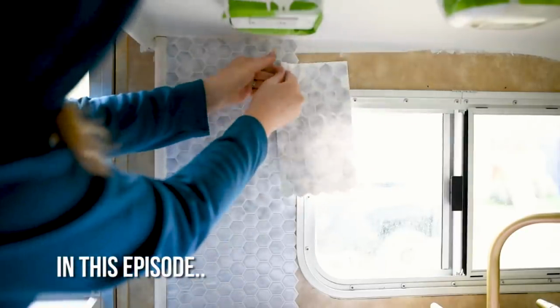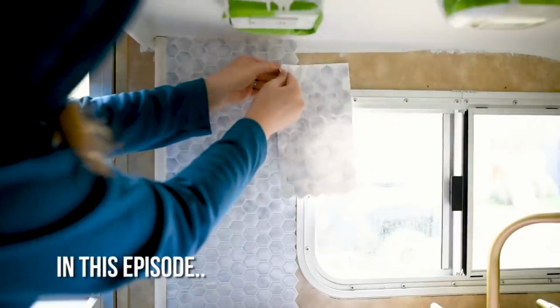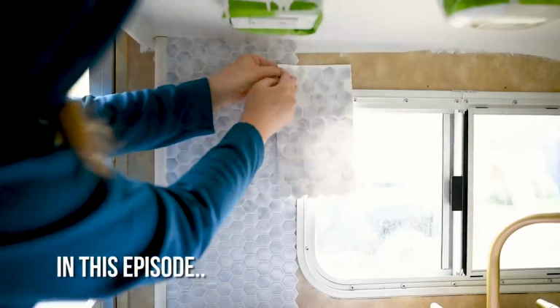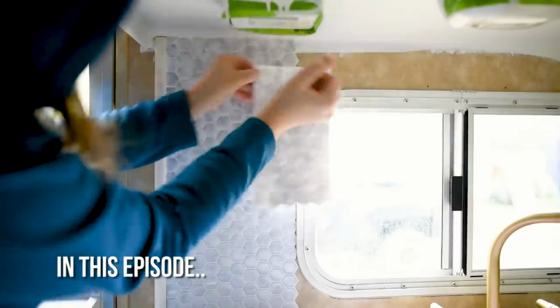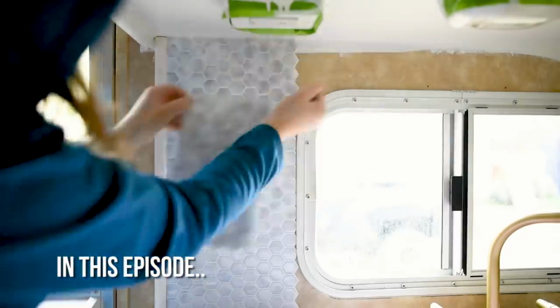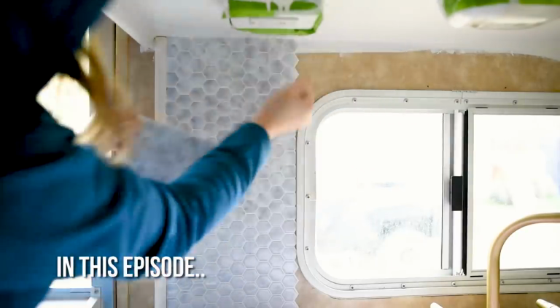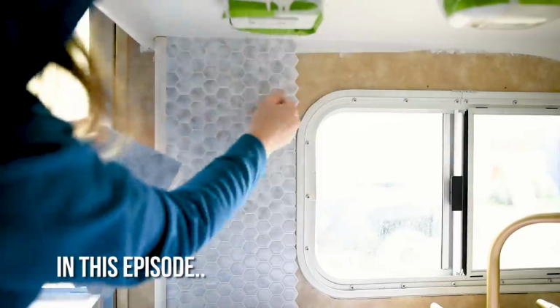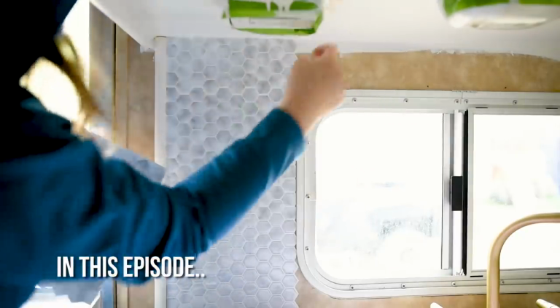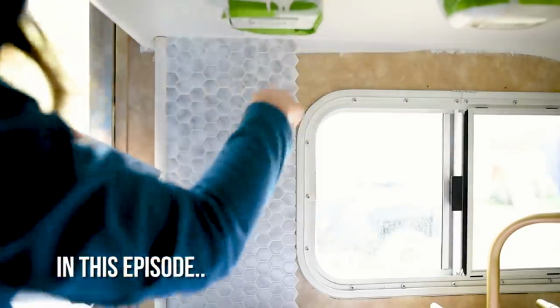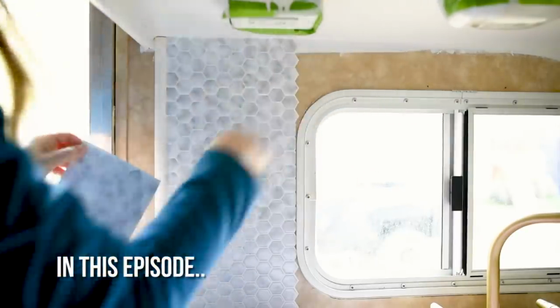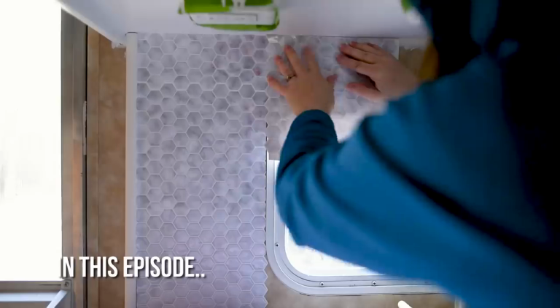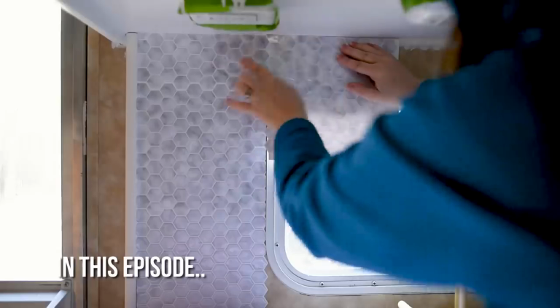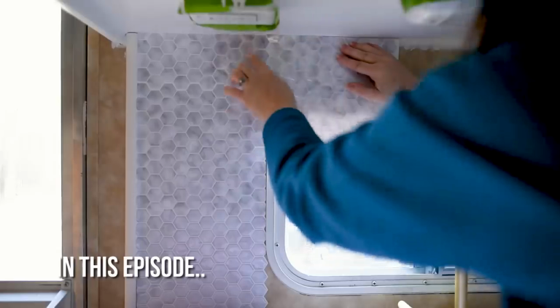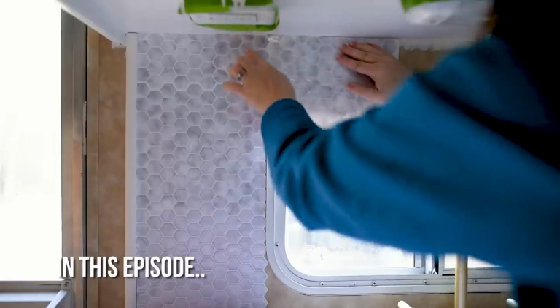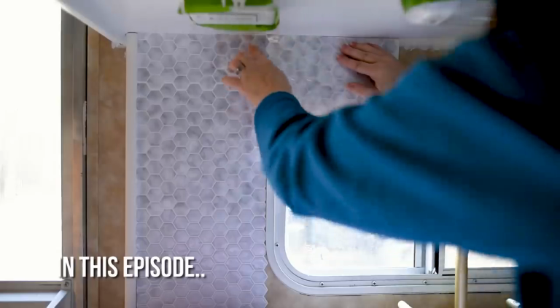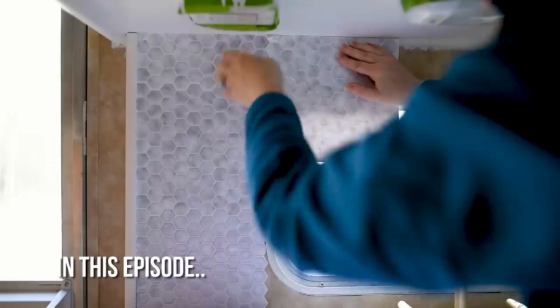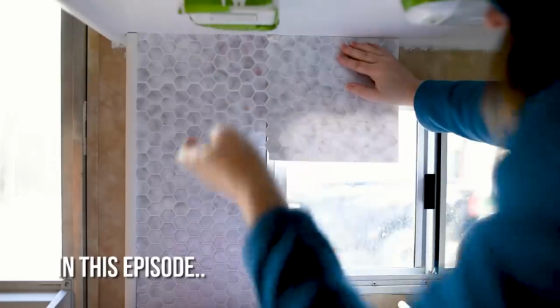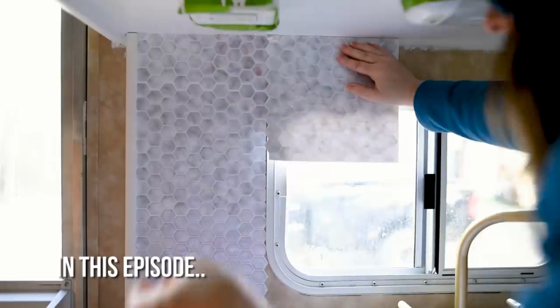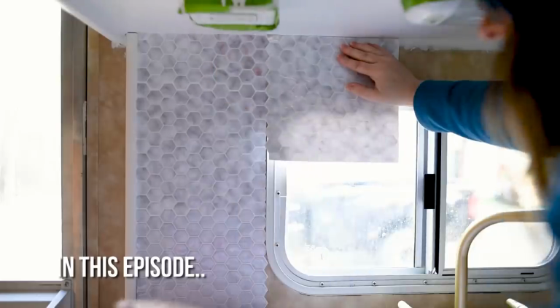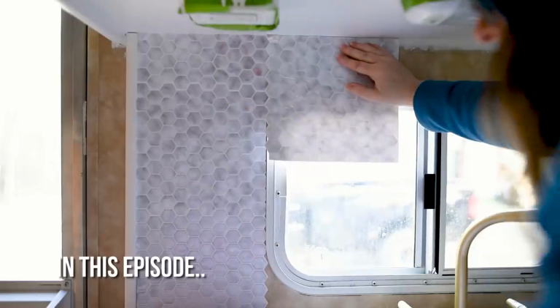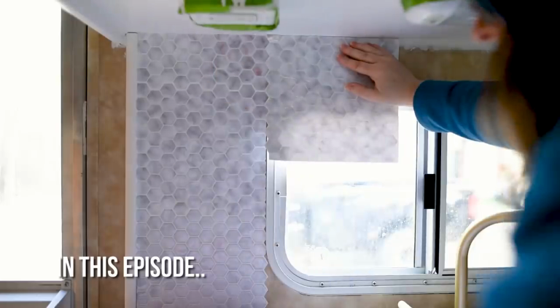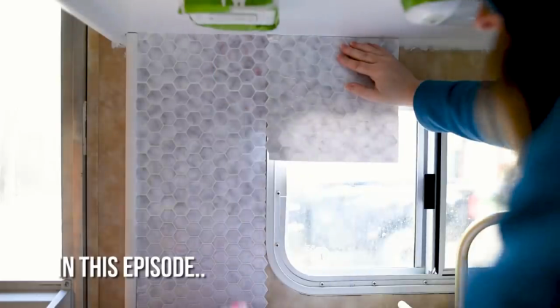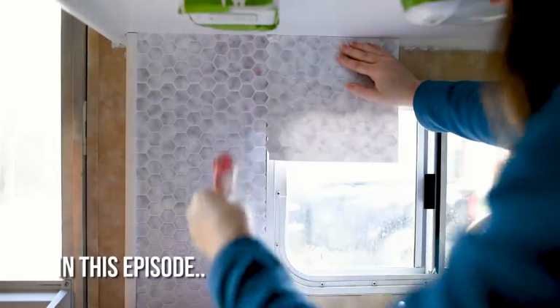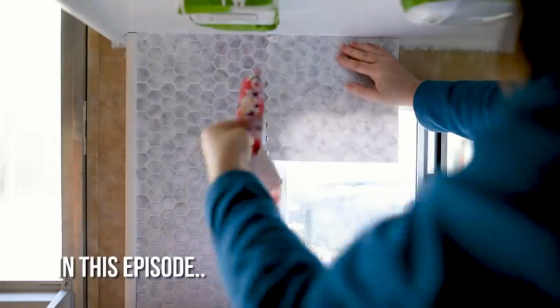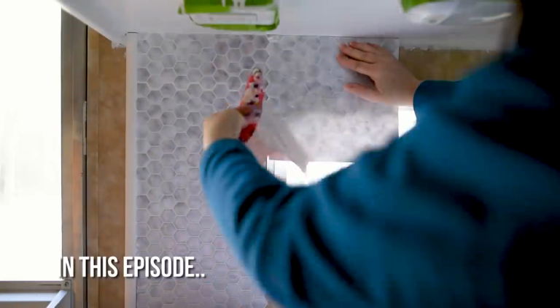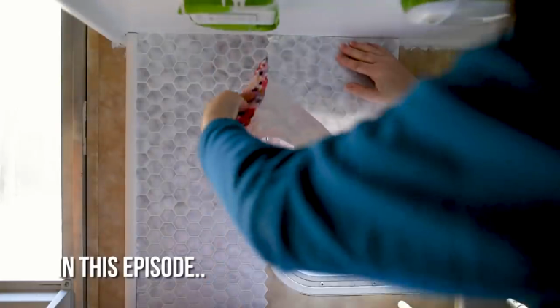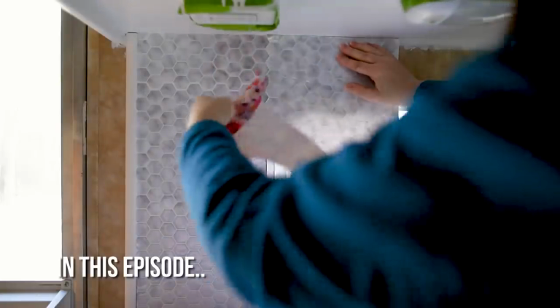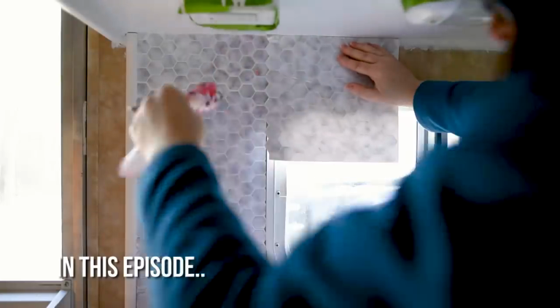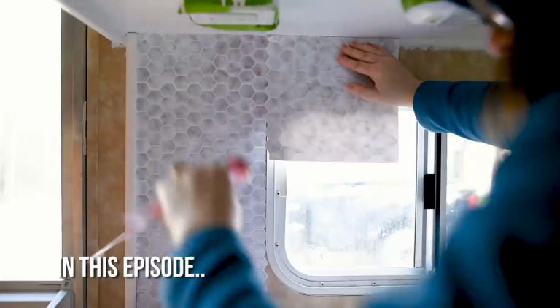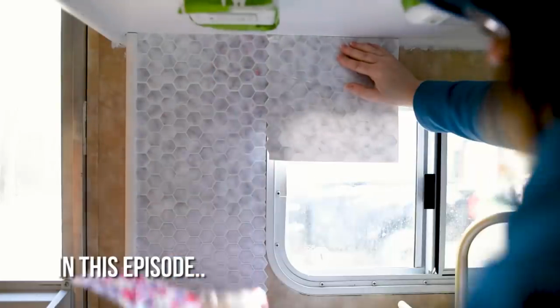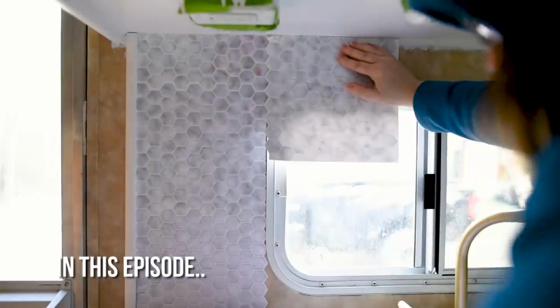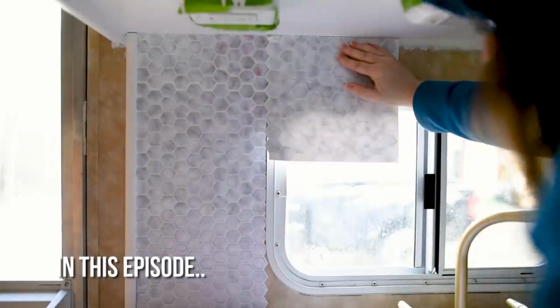No. No. What is going on here? The dye is like coming off of there.